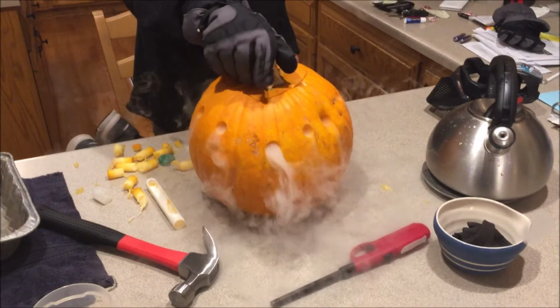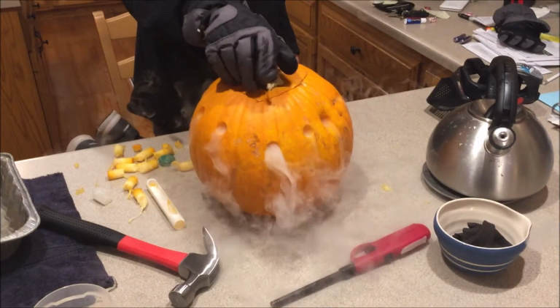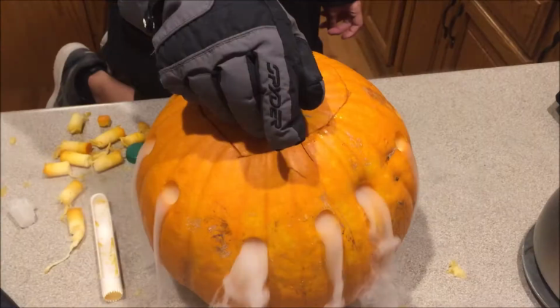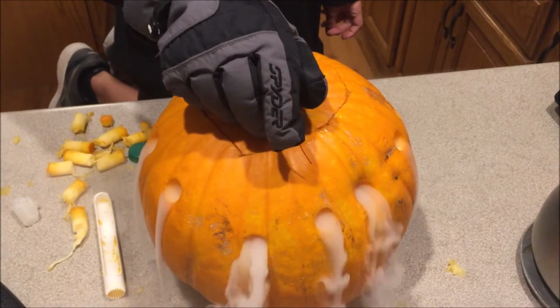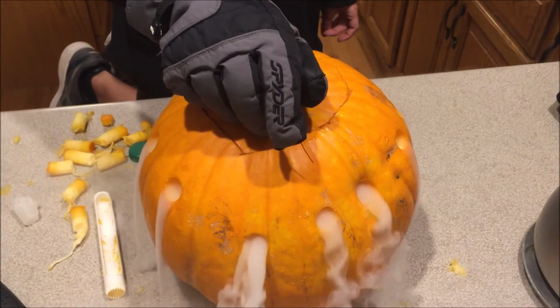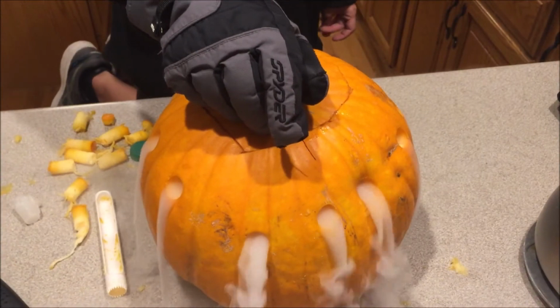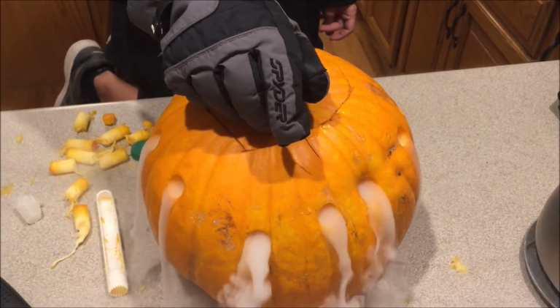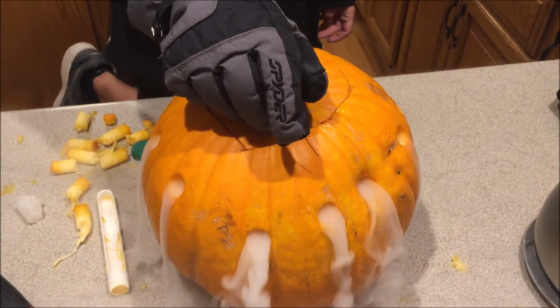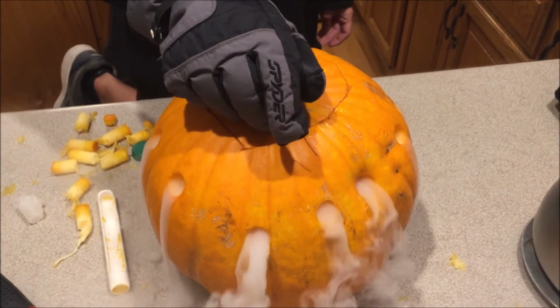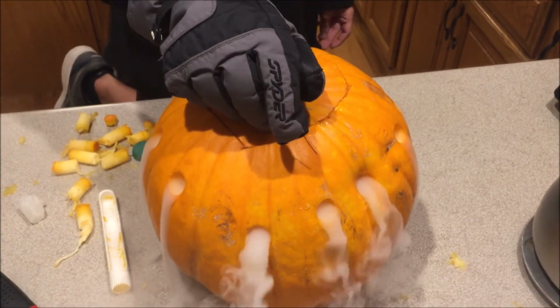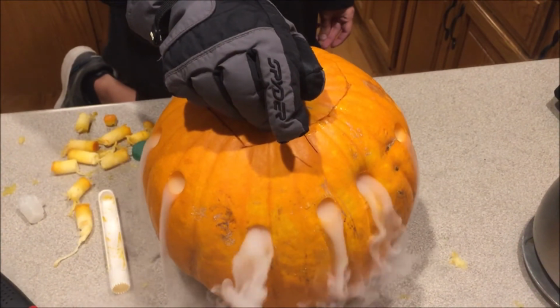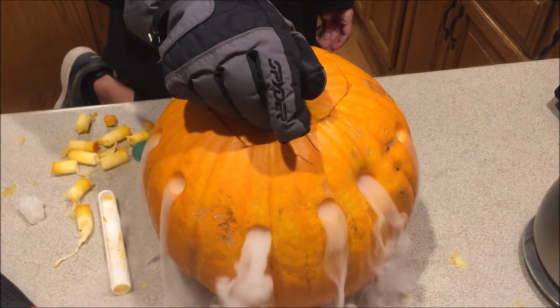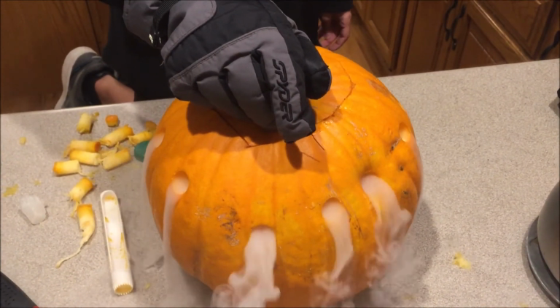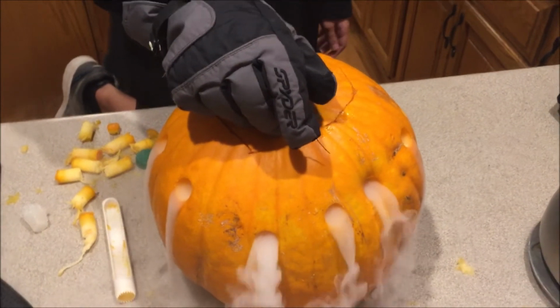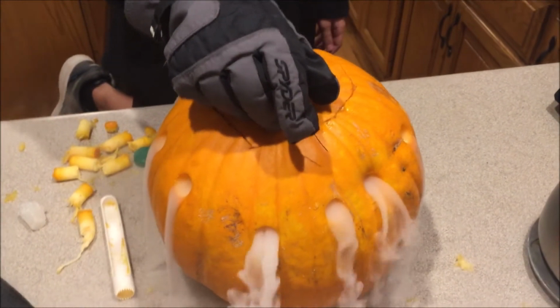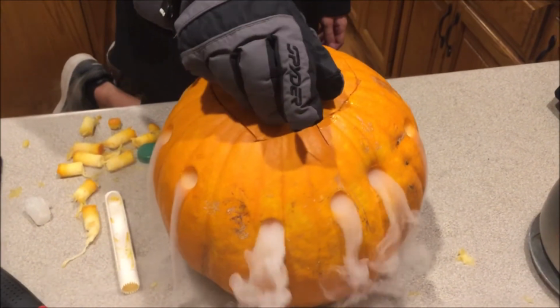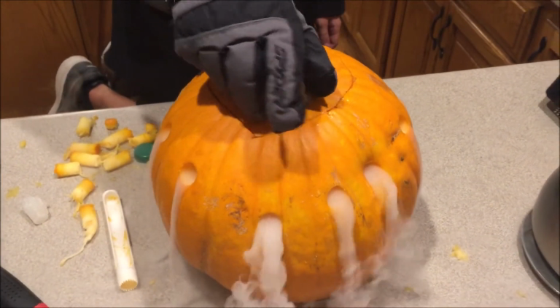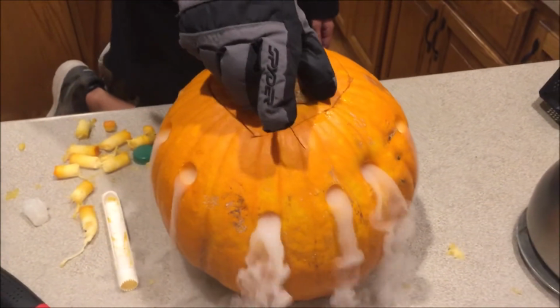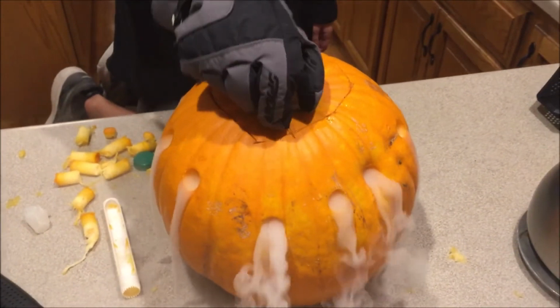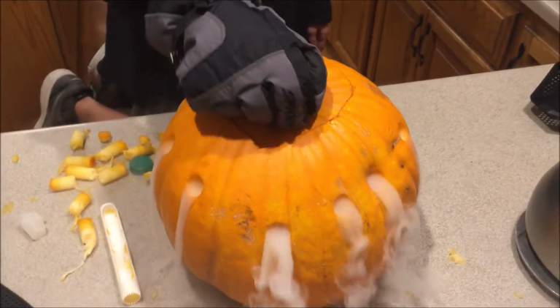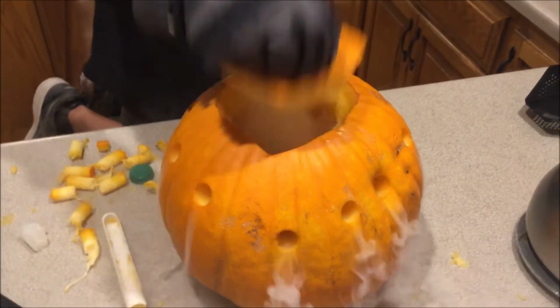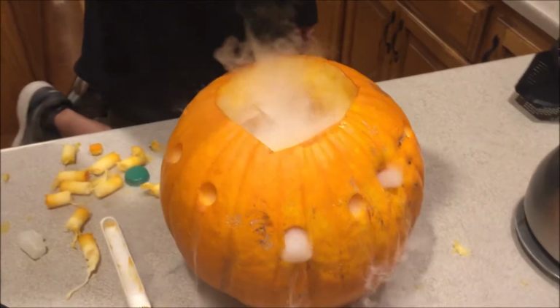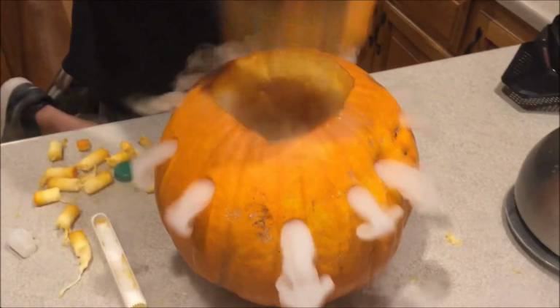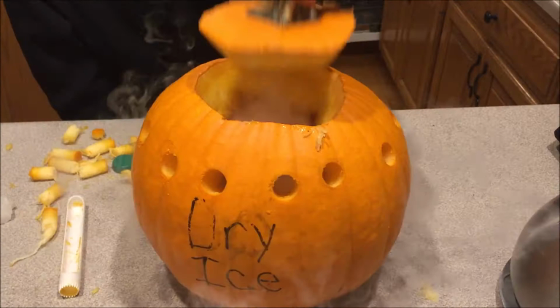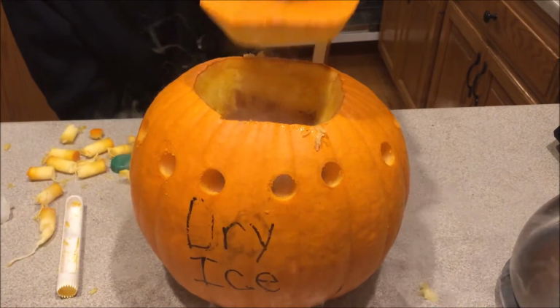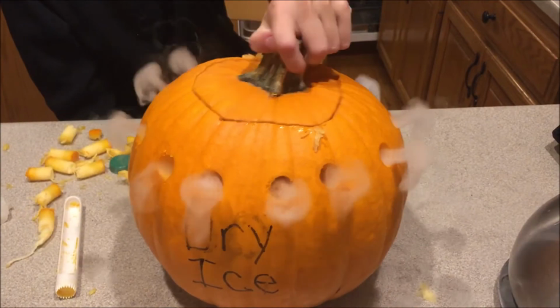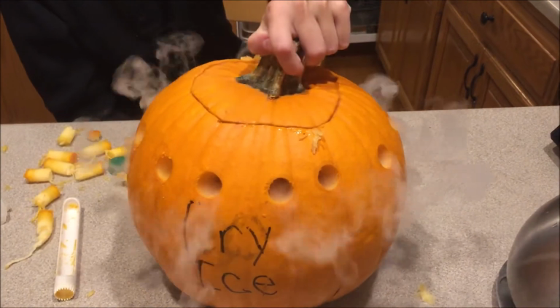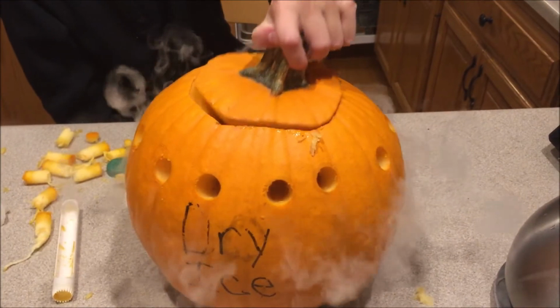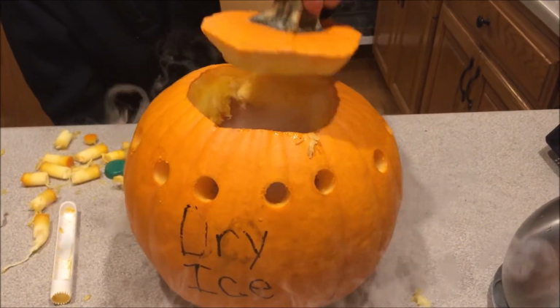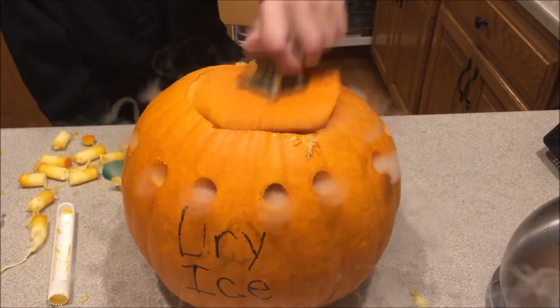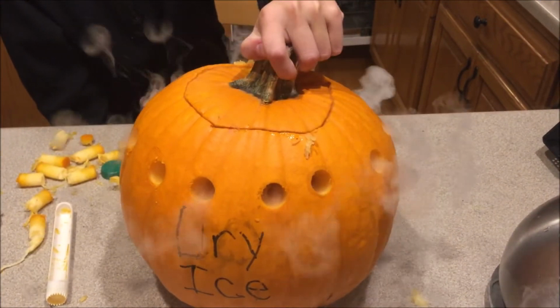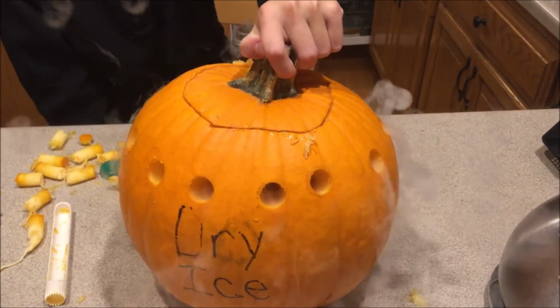You've seen smoke rings made with a bottle before — but check this out!